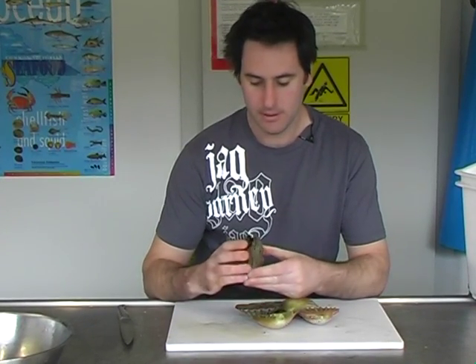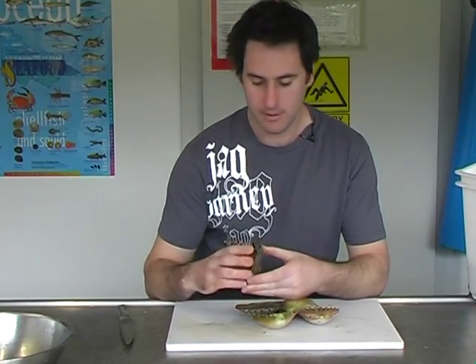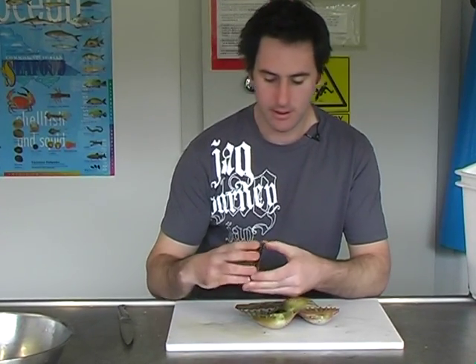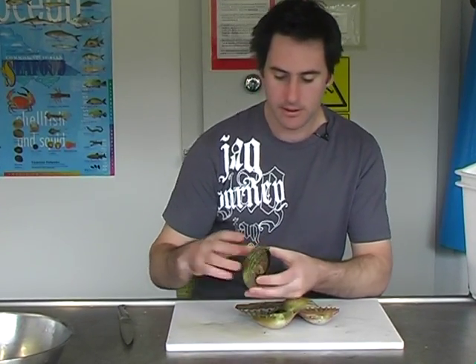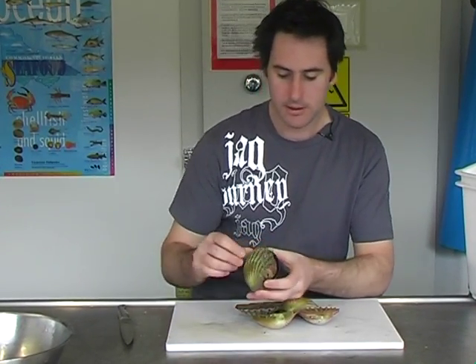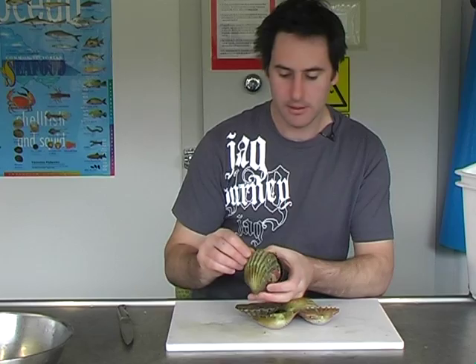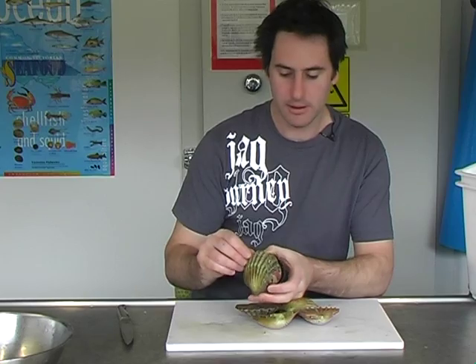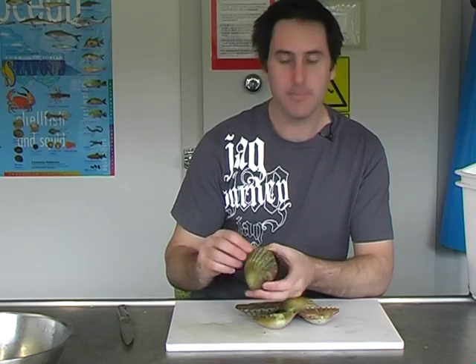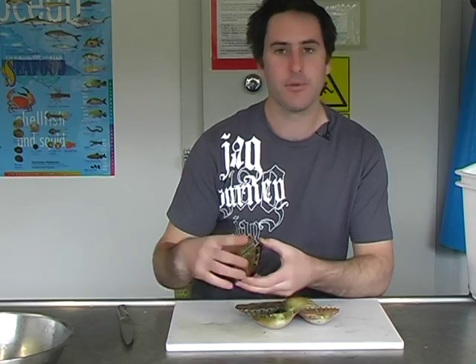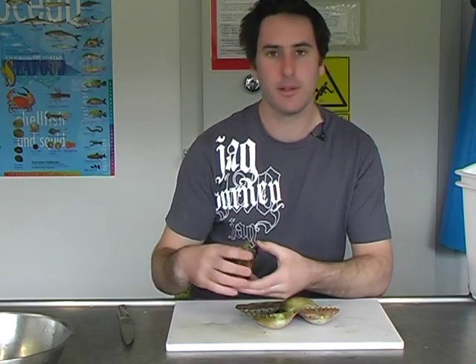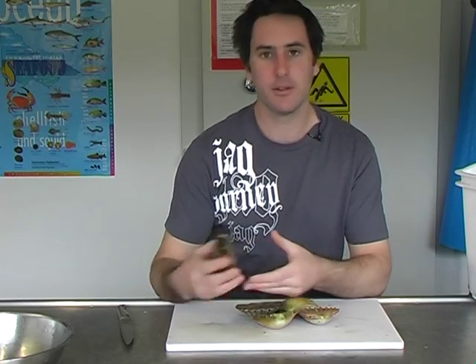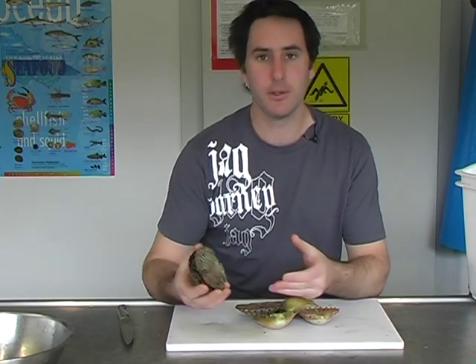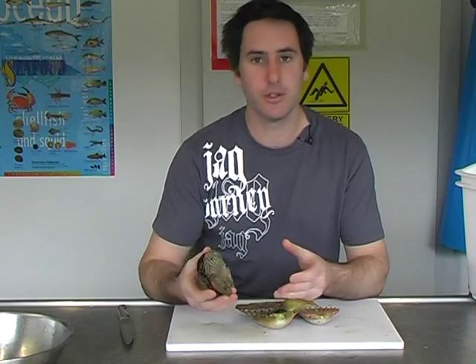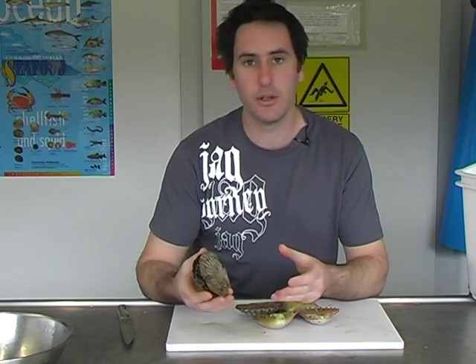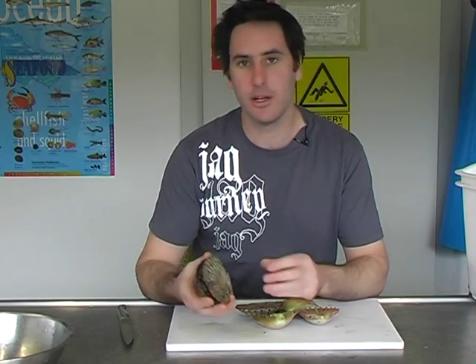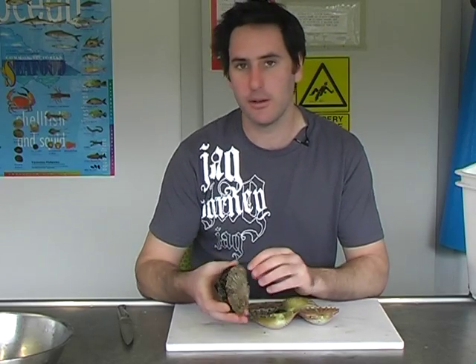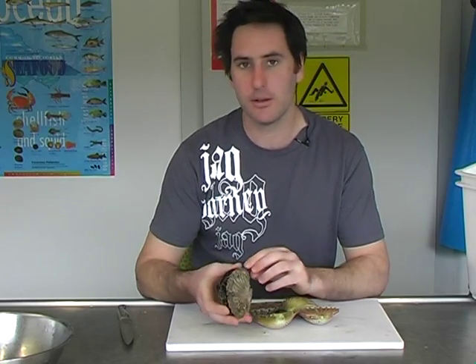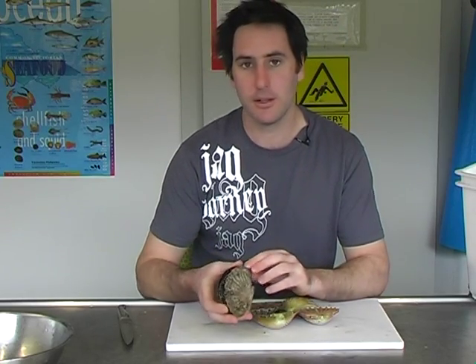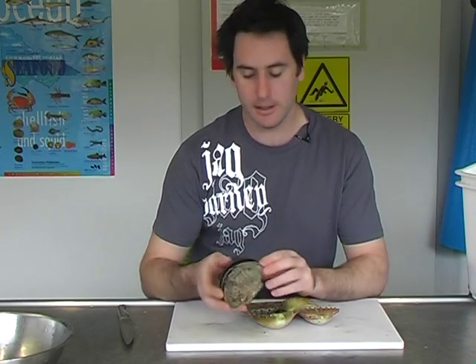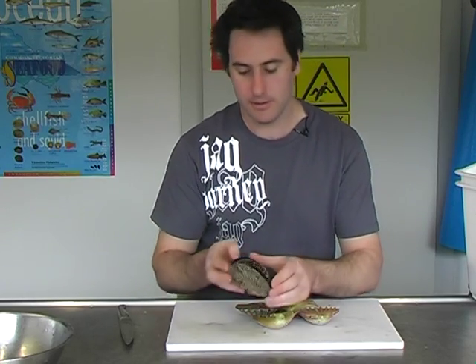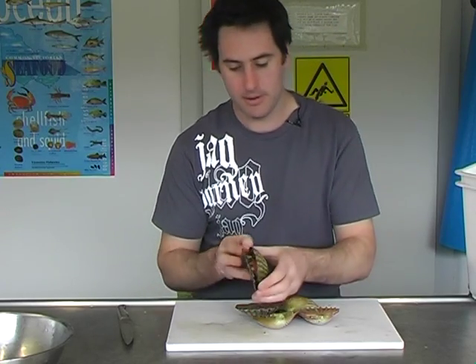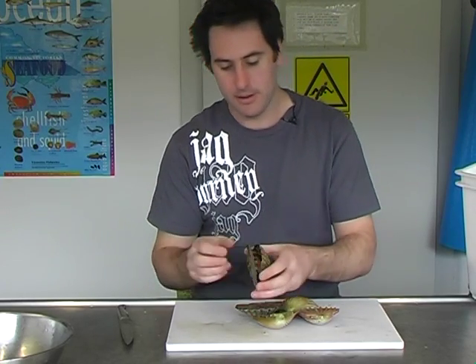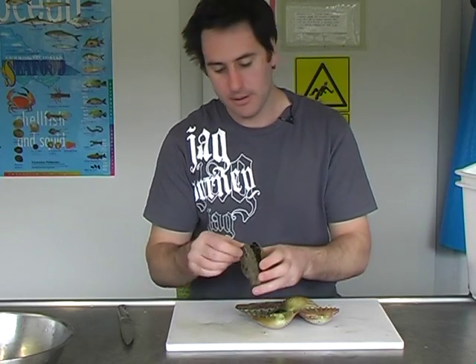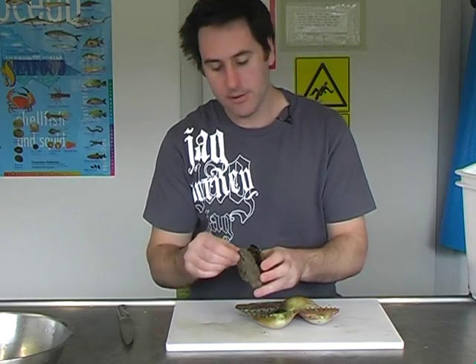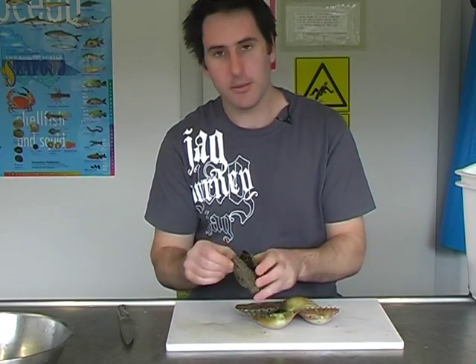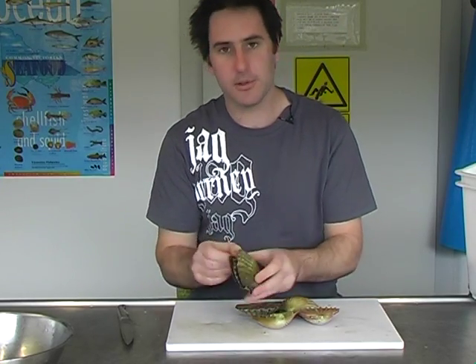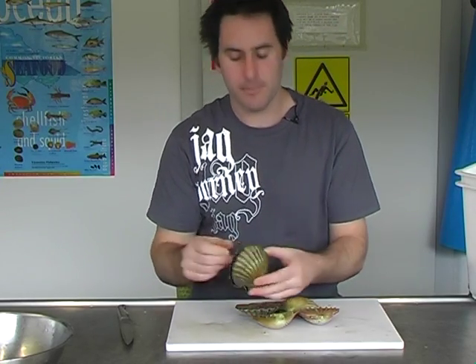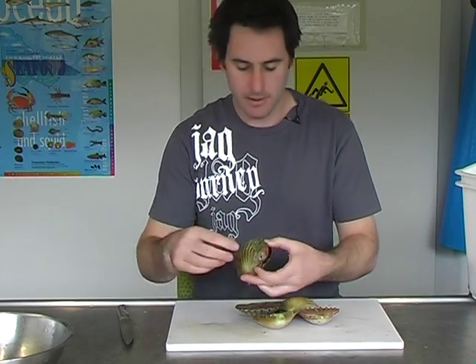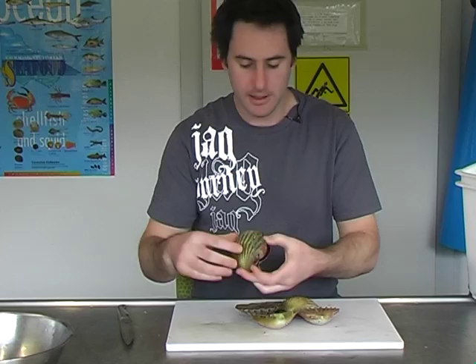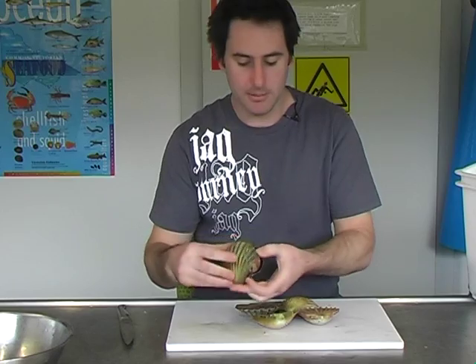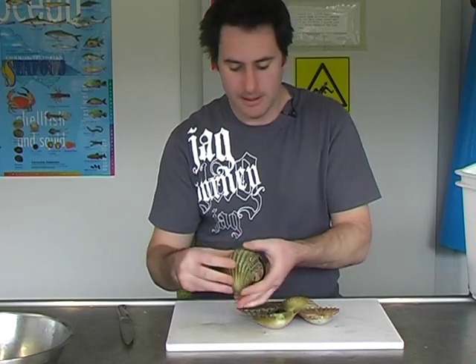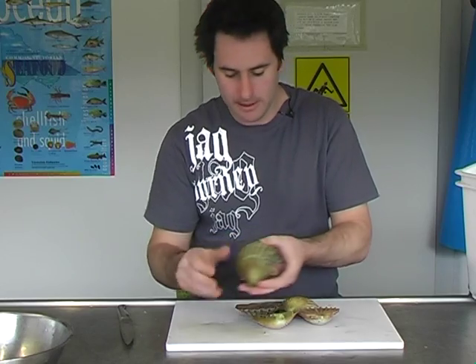Next I'm going to show you how to clean scallops and get the meat out.